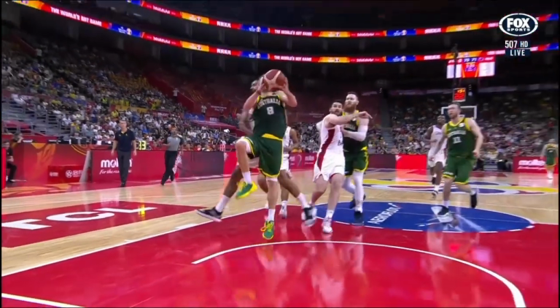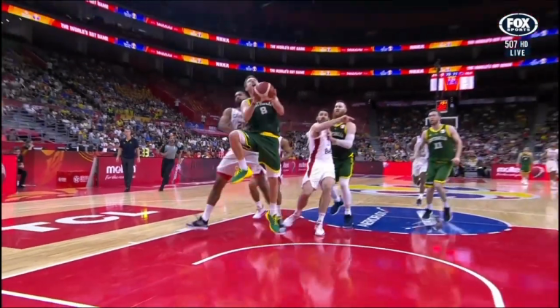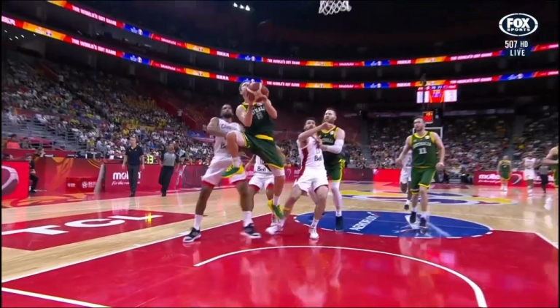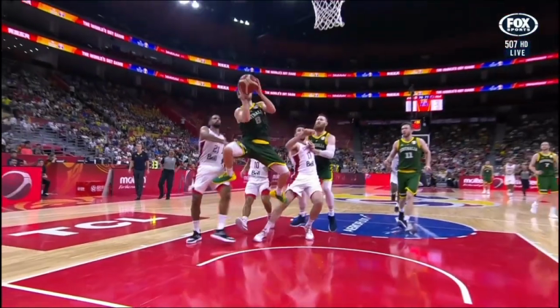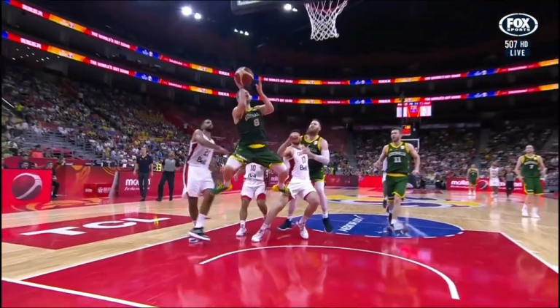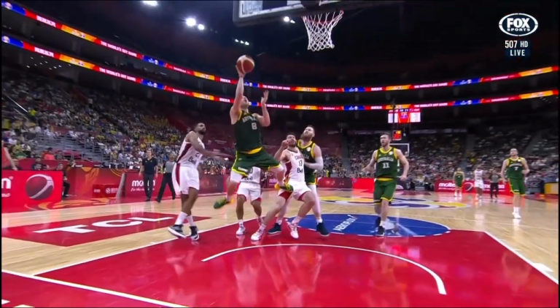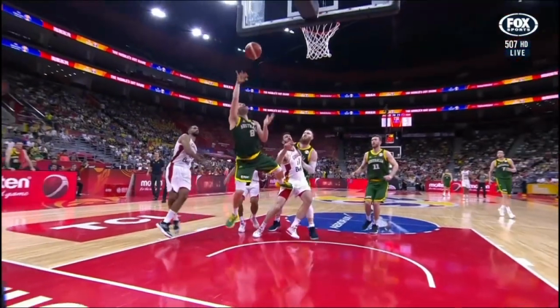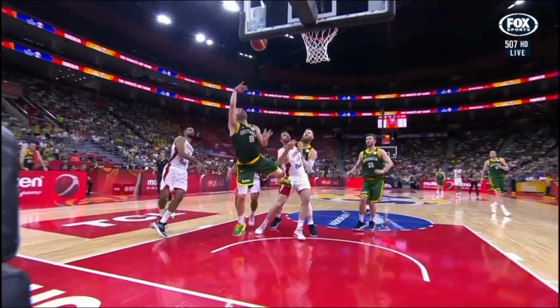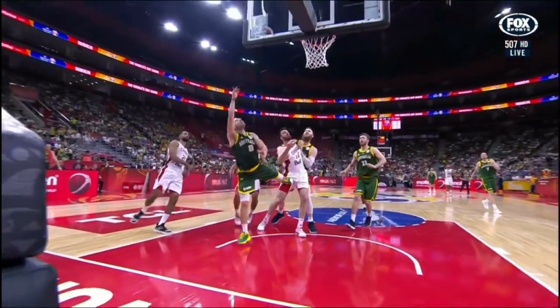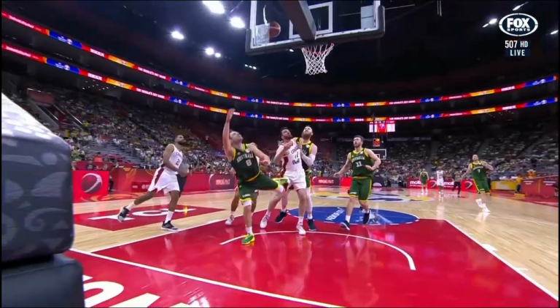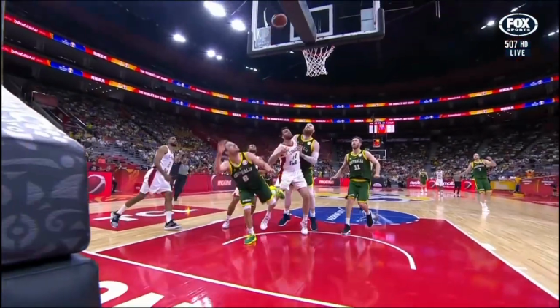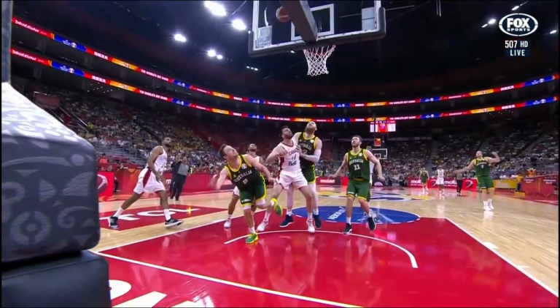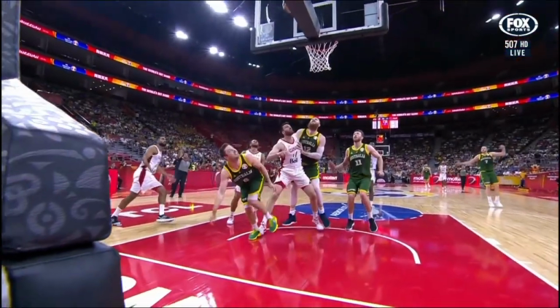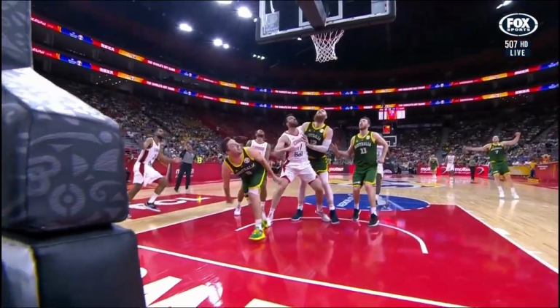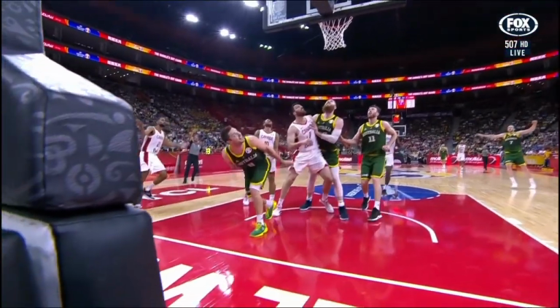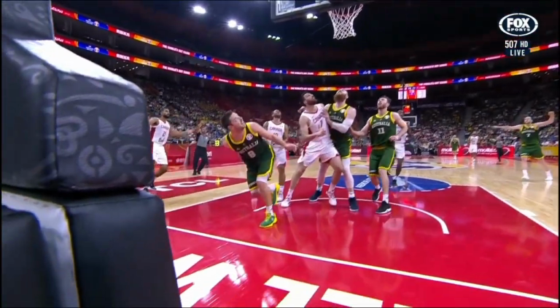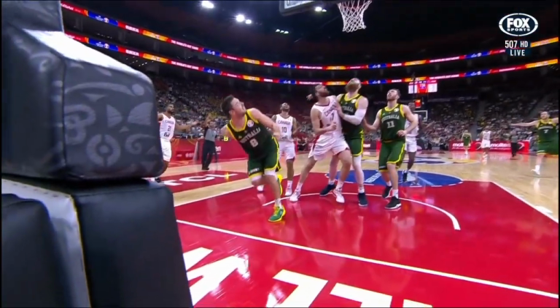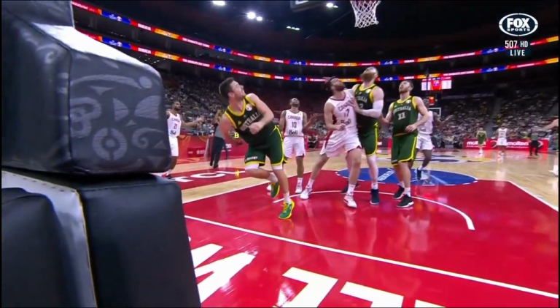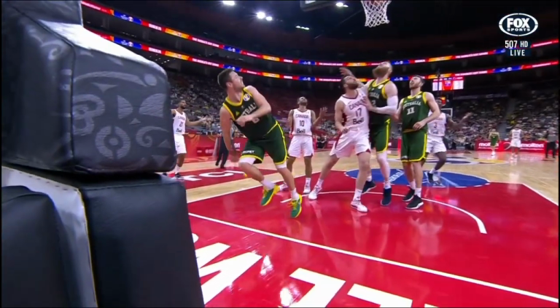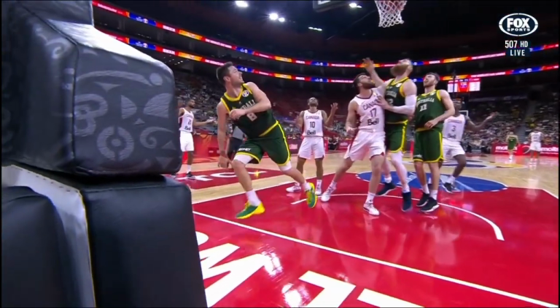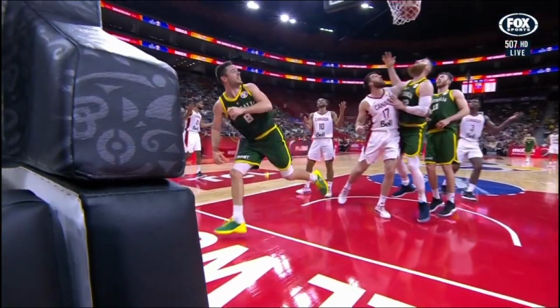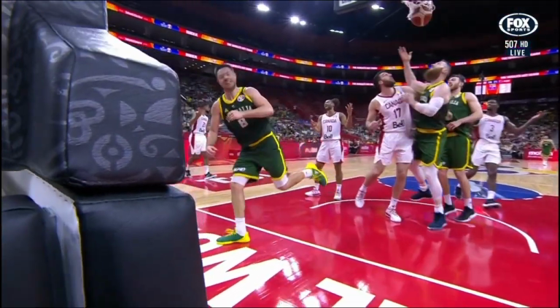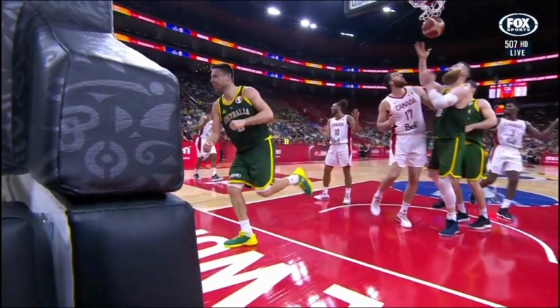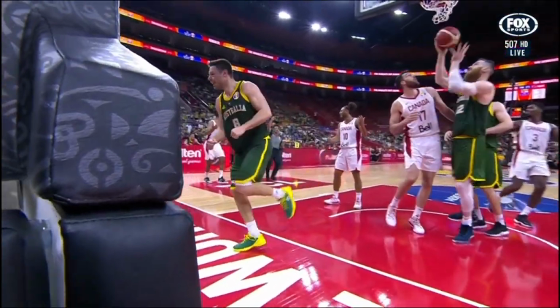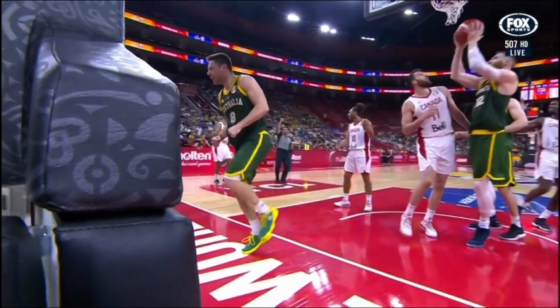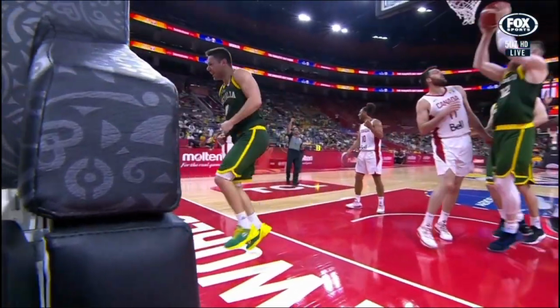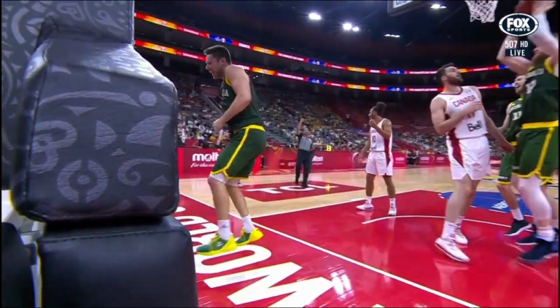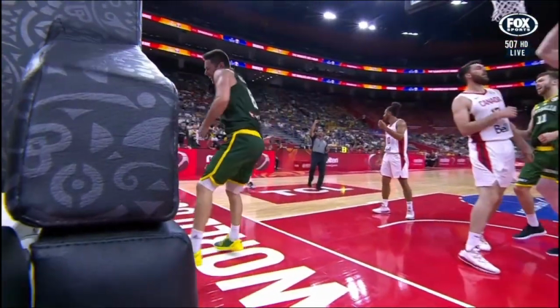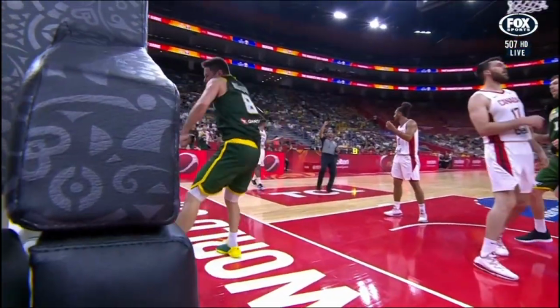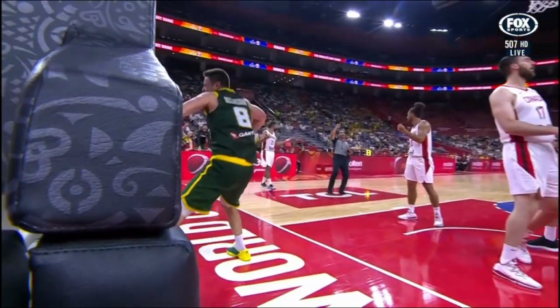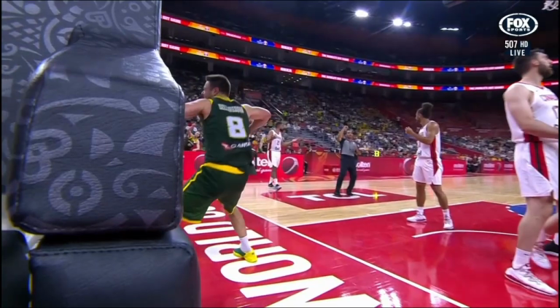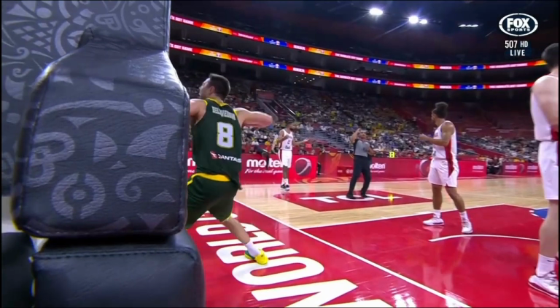And anyone who has followed Dellavedova during his national team career and NBA career knows what he's capable of.